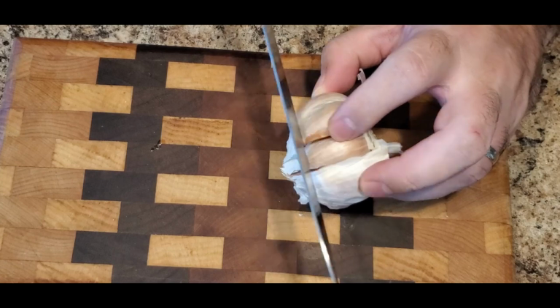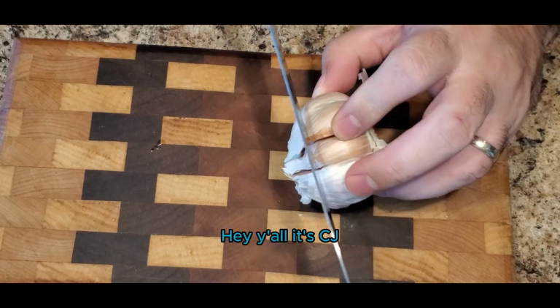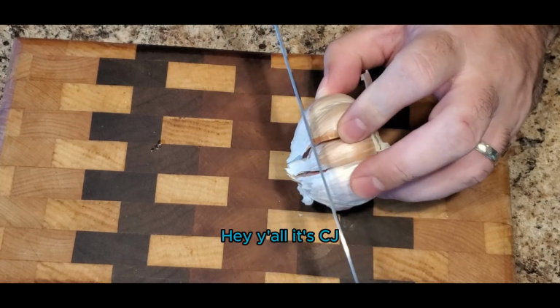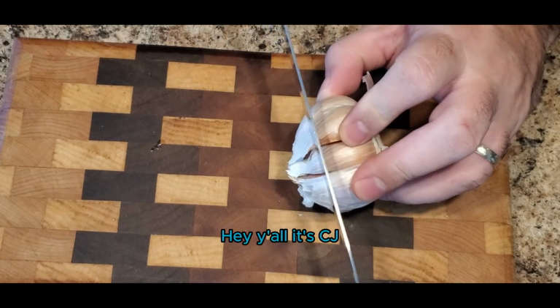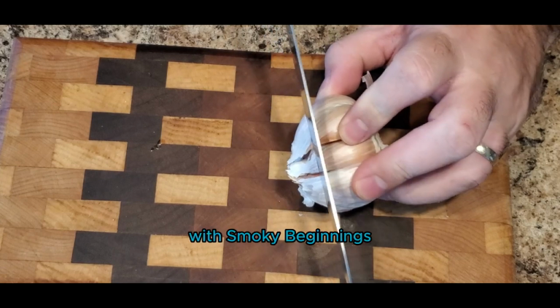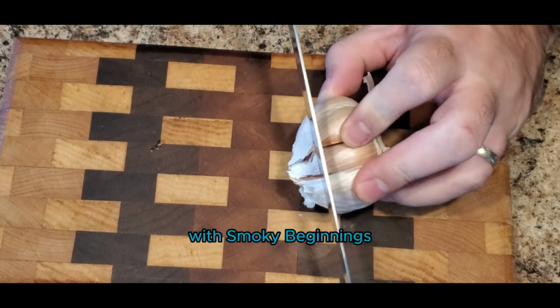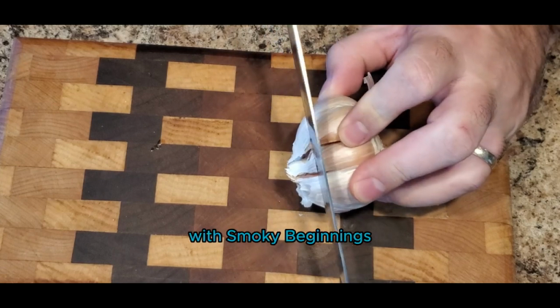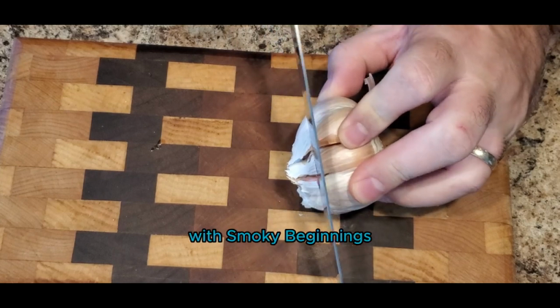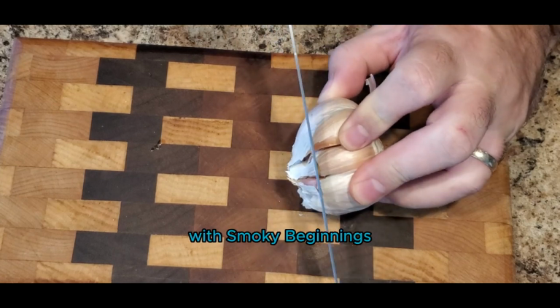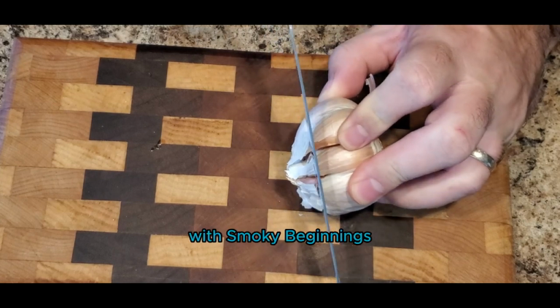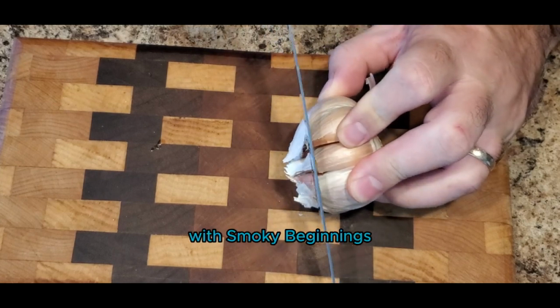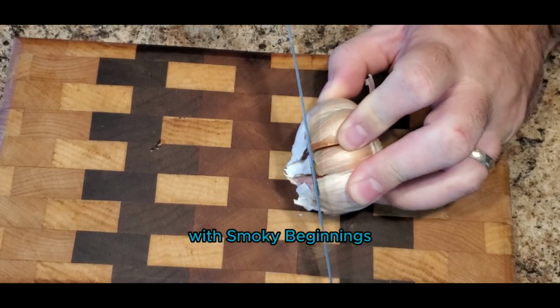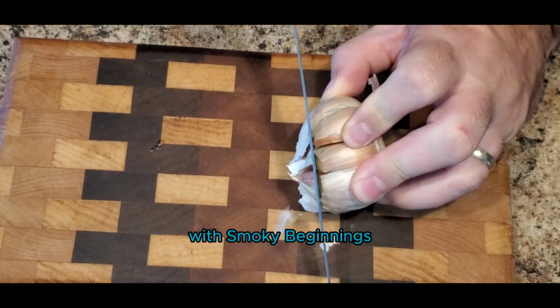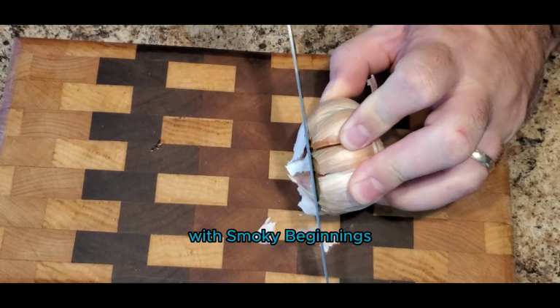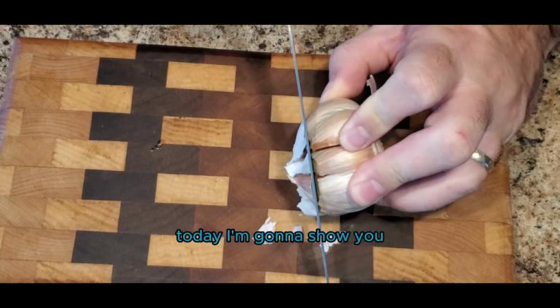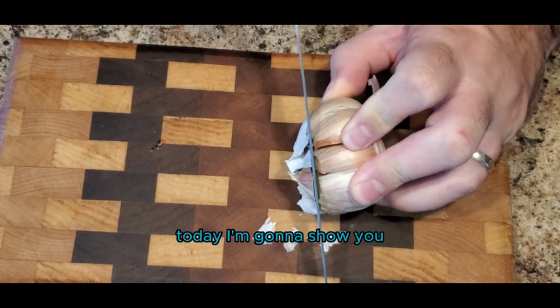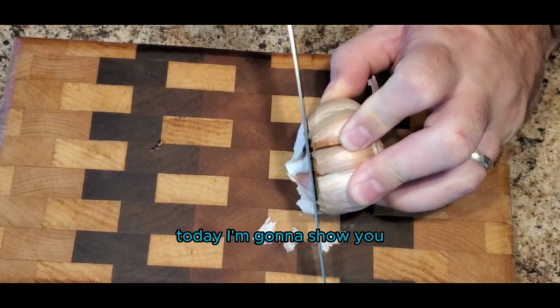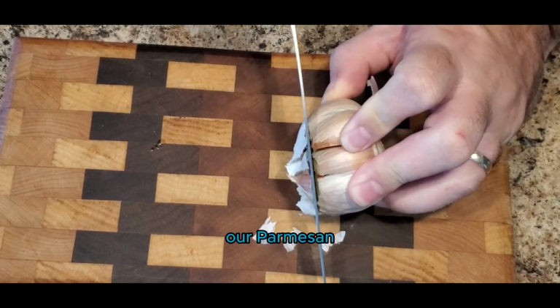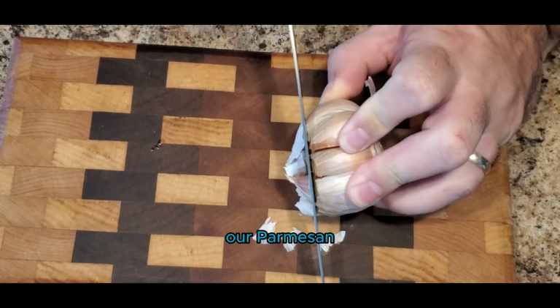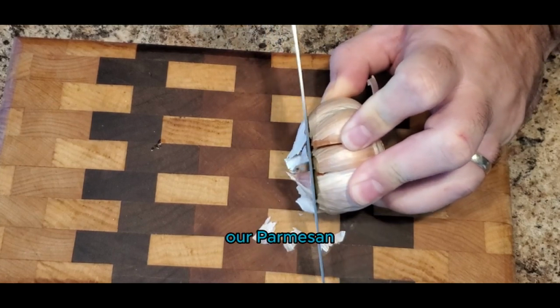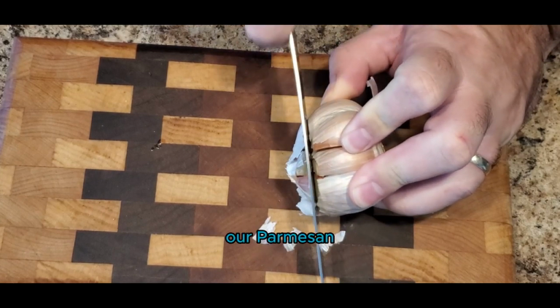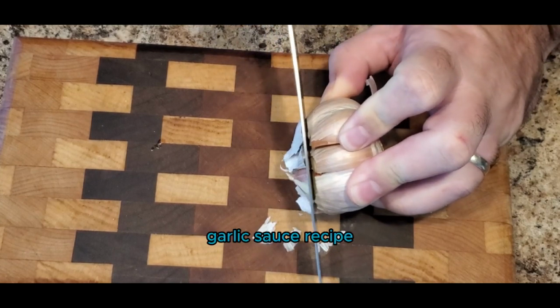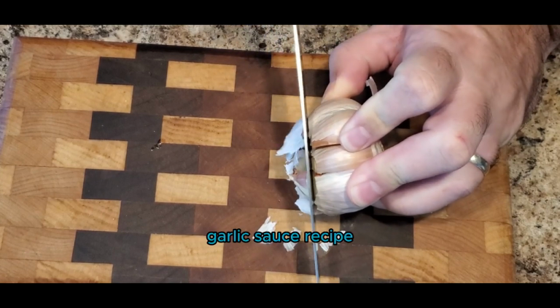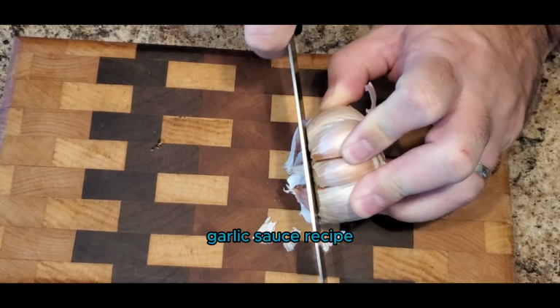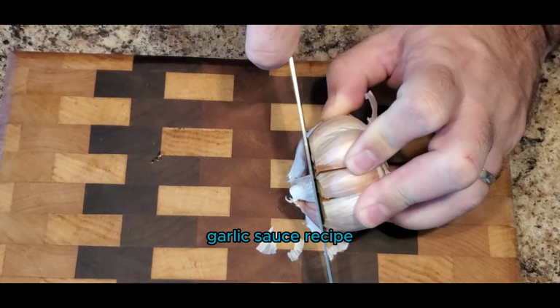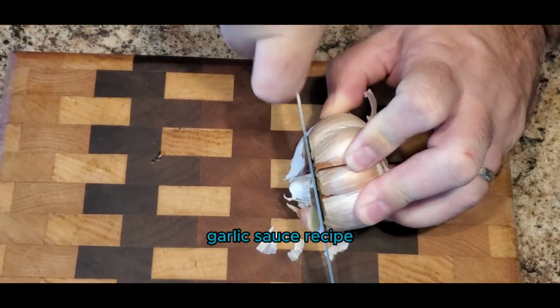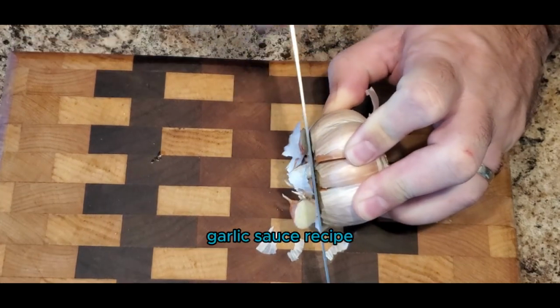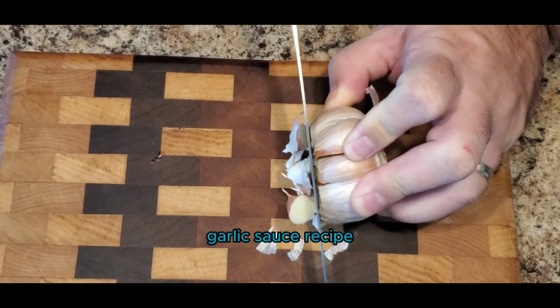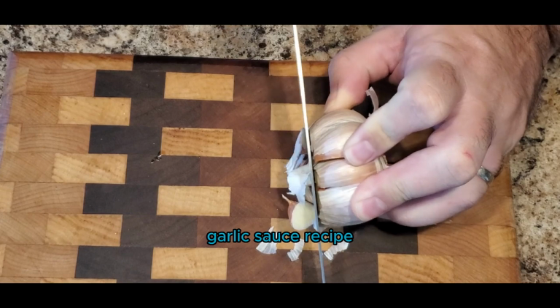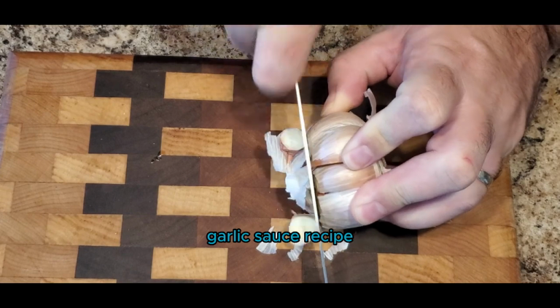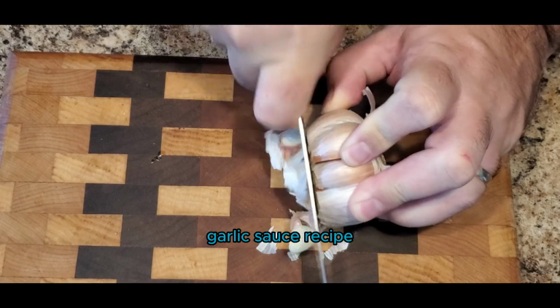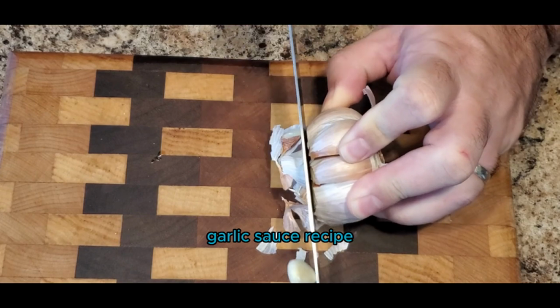Hey y'all, it's CJ with Smokey Beginnings. Today I'm going to show you our parmesan garlic sauce recipe.